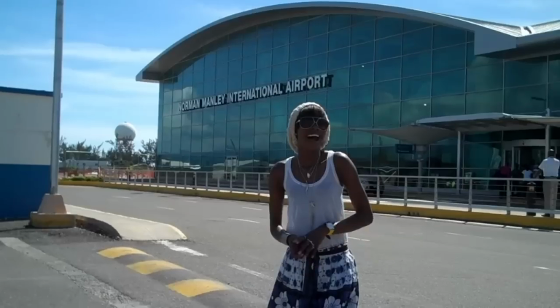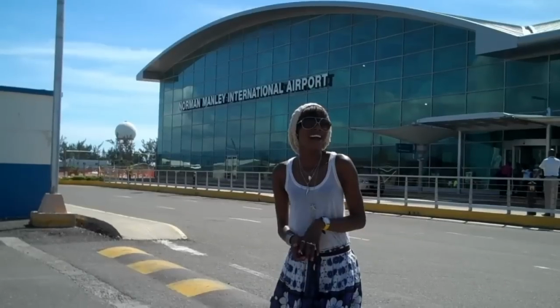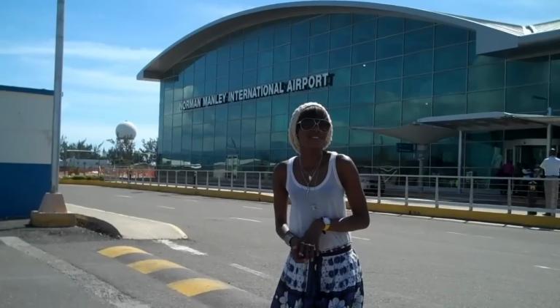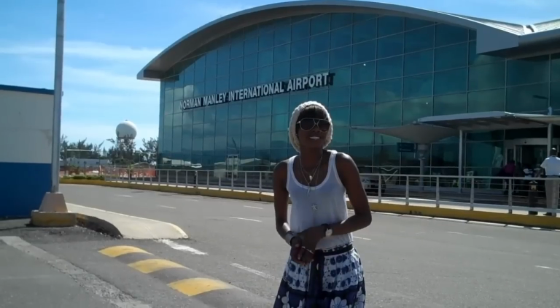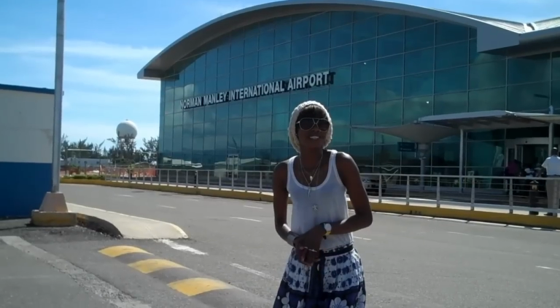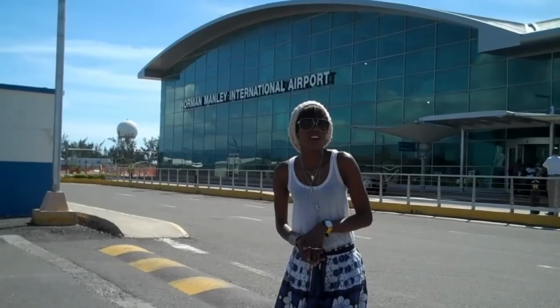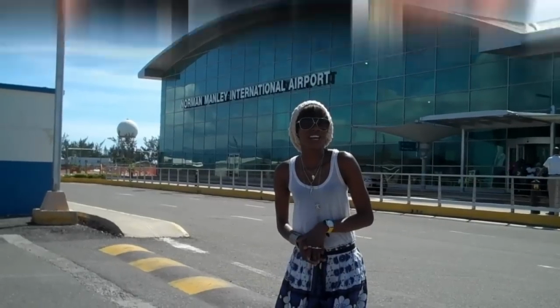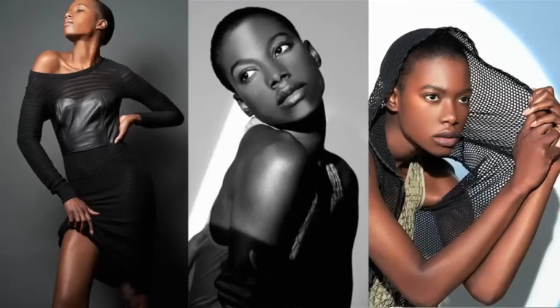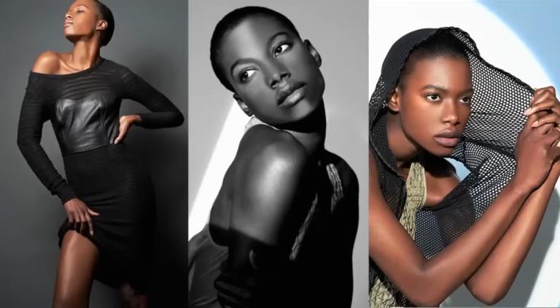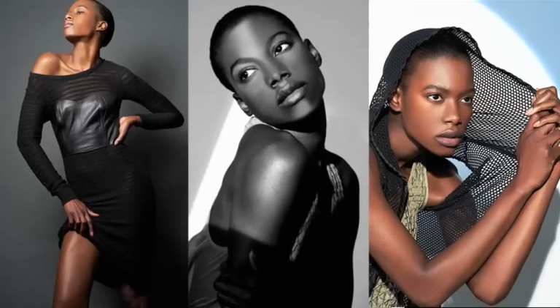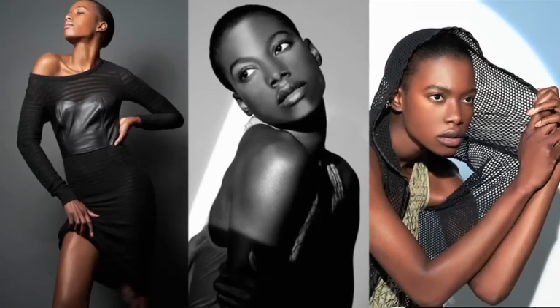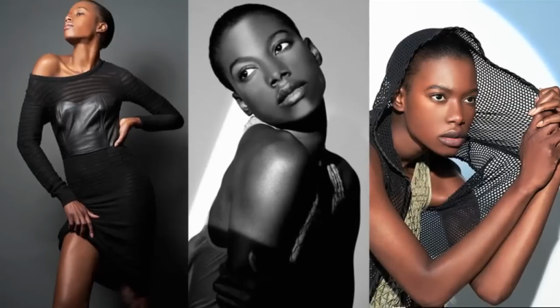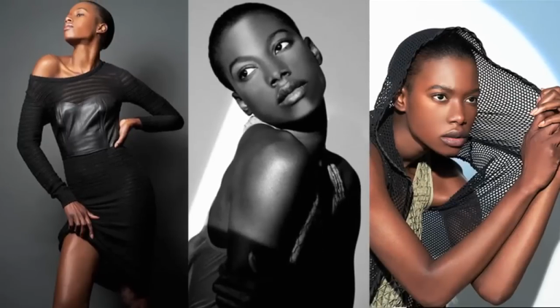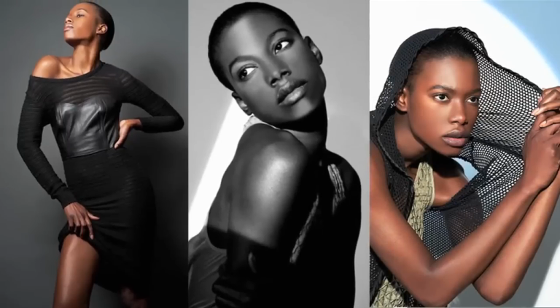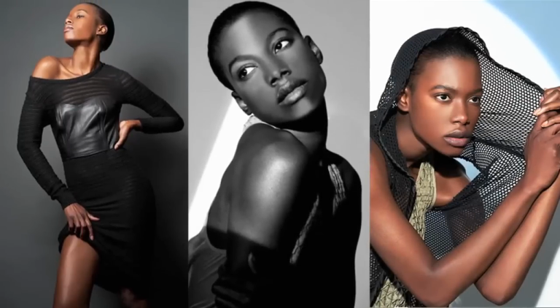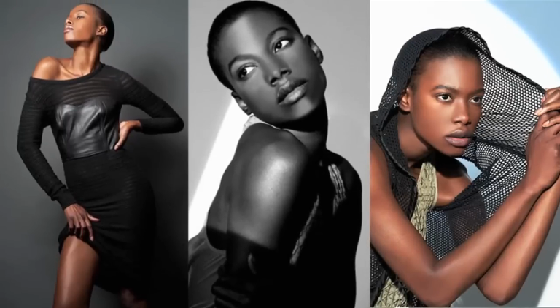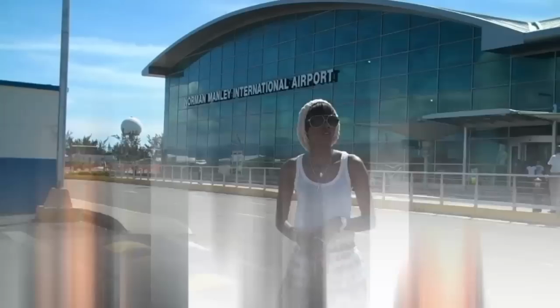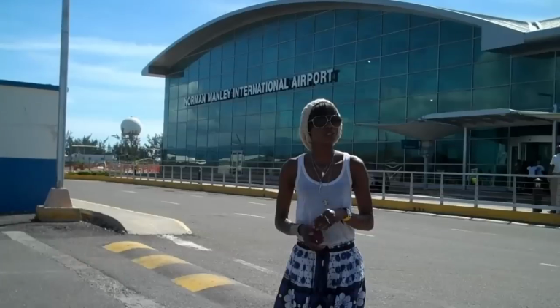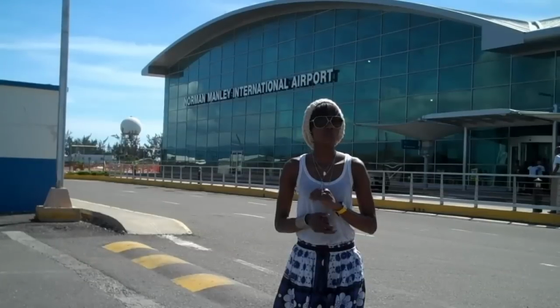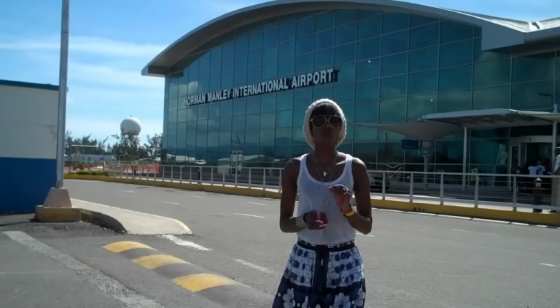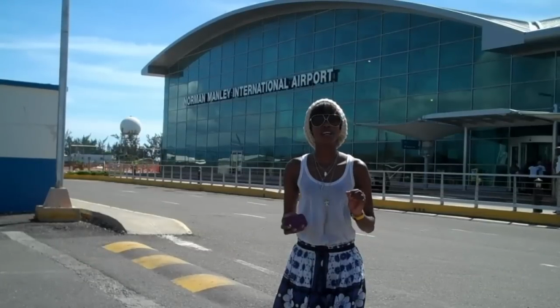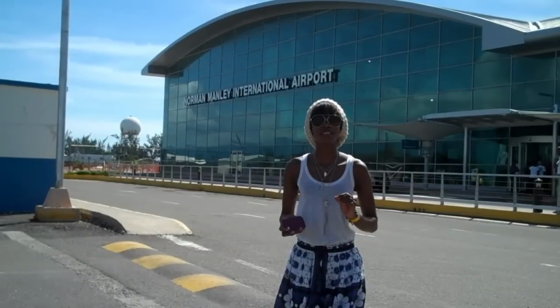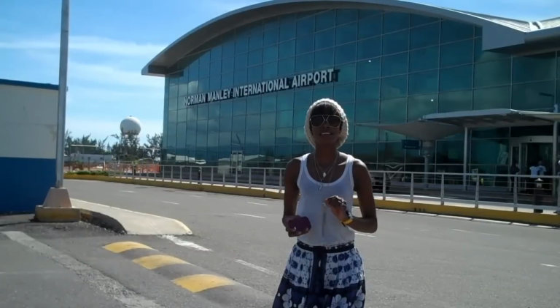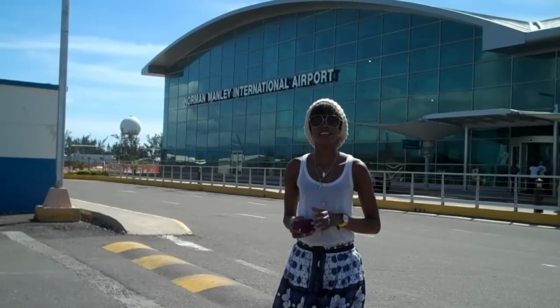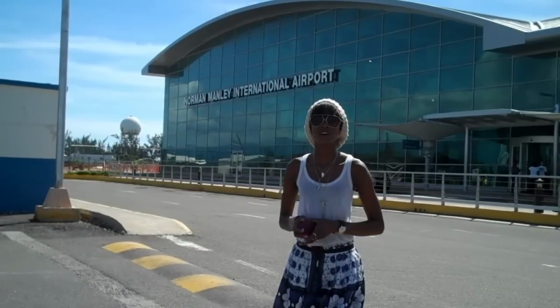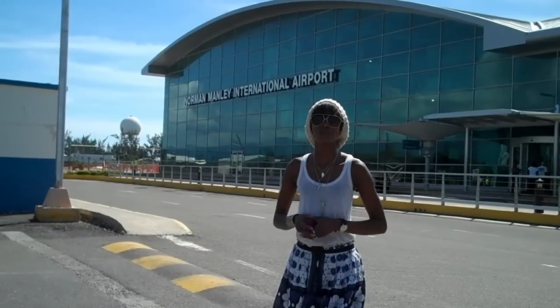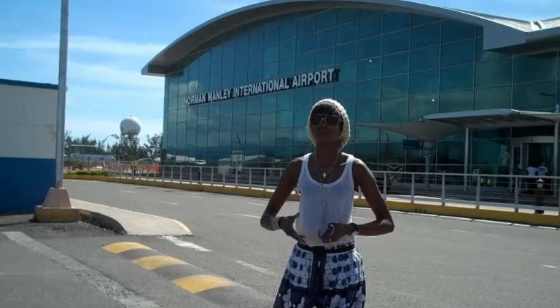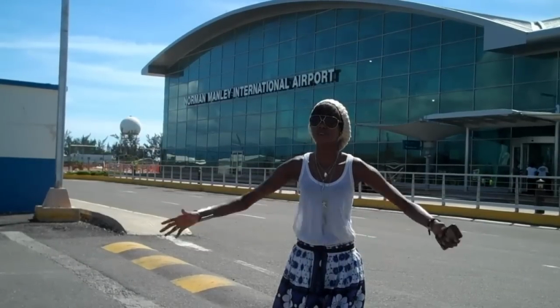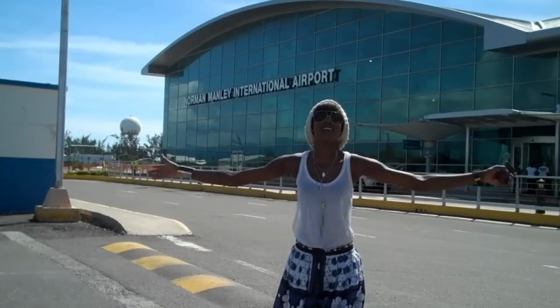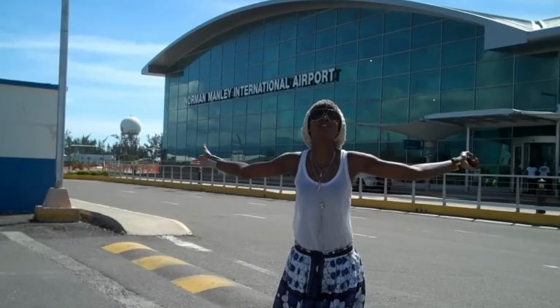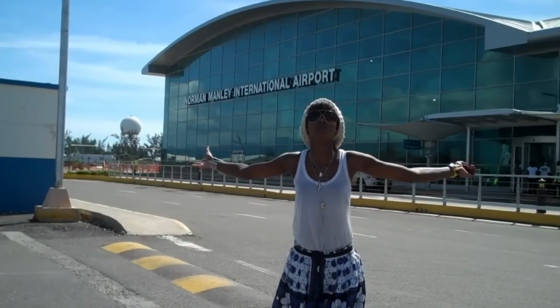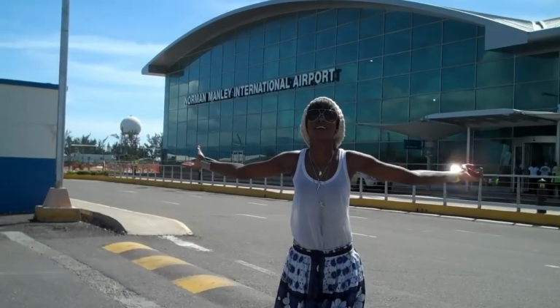Hi, I'm Sigal Curry, and I'll be your tour guide today around the beautiful island of Jamaica.